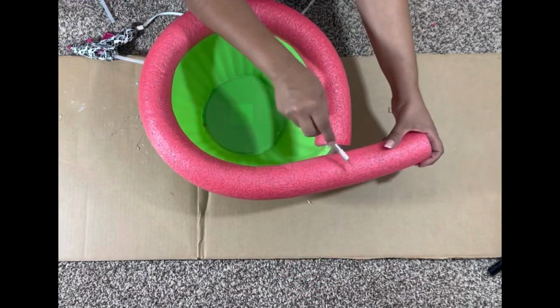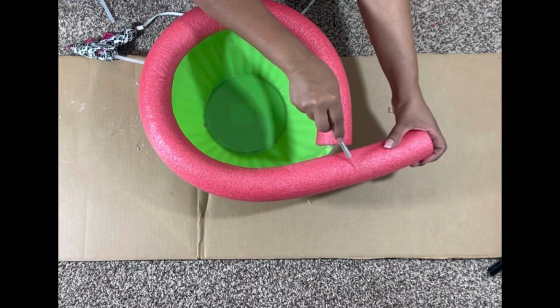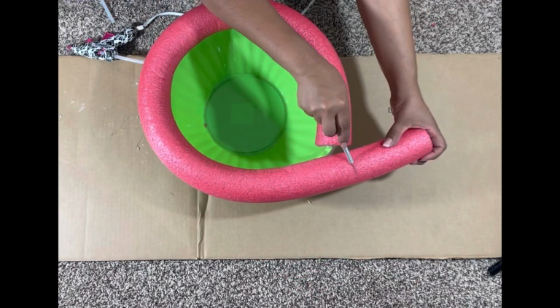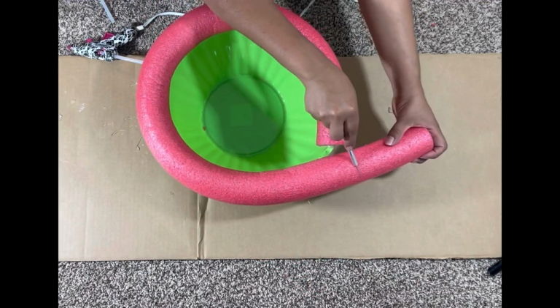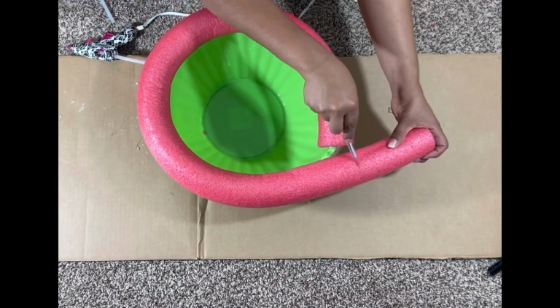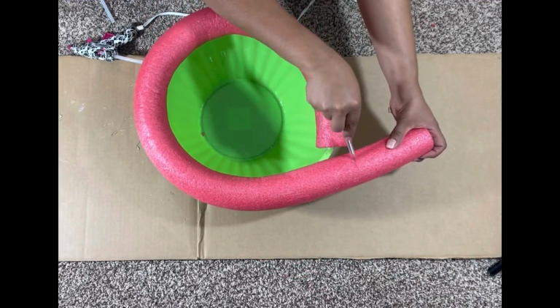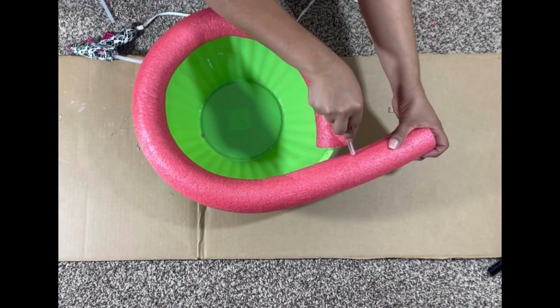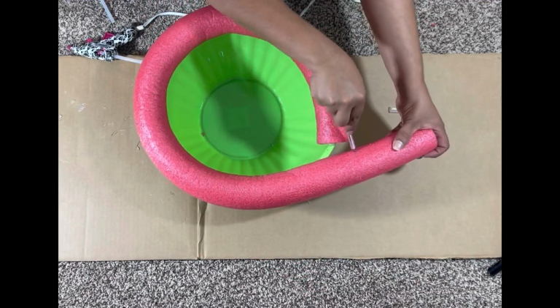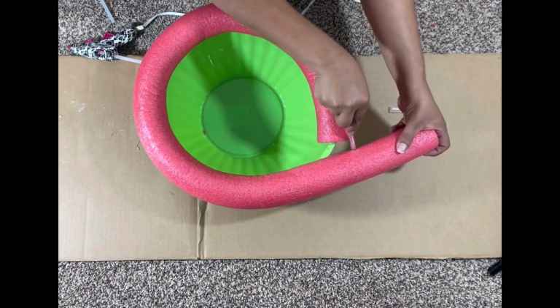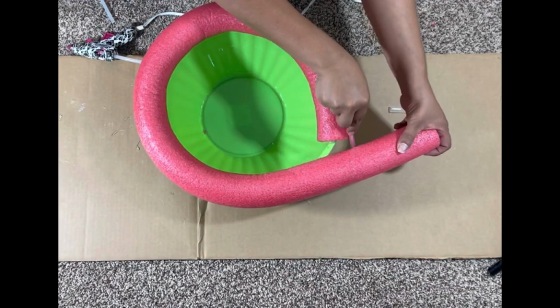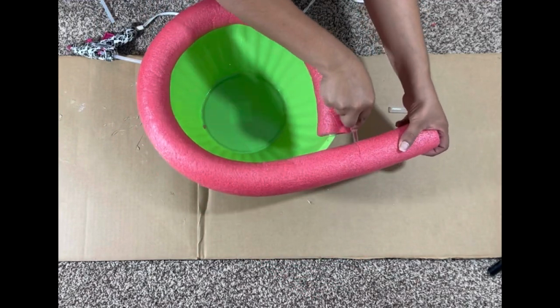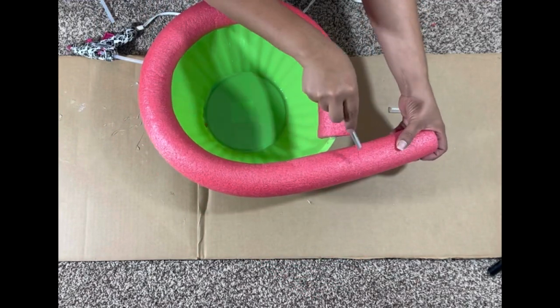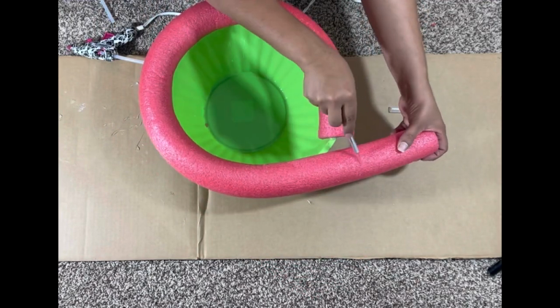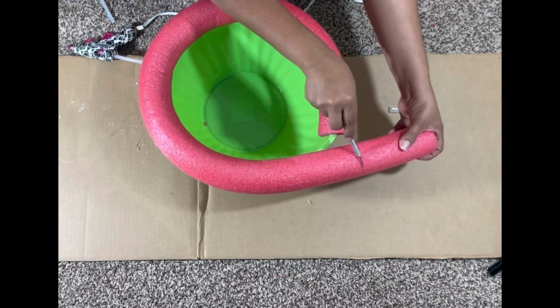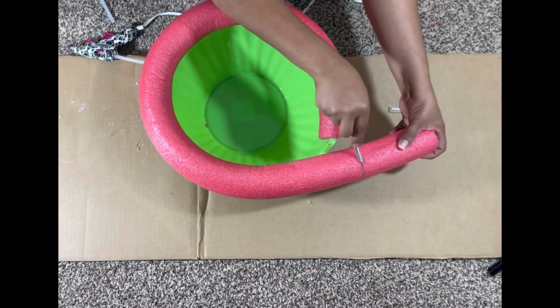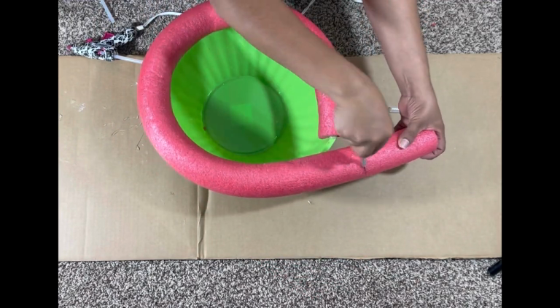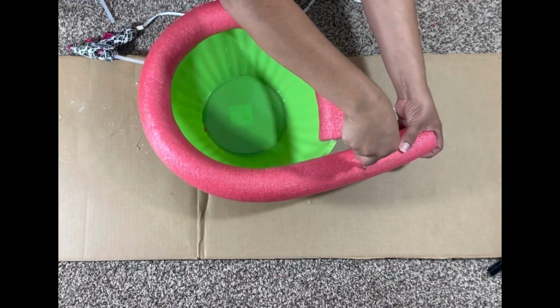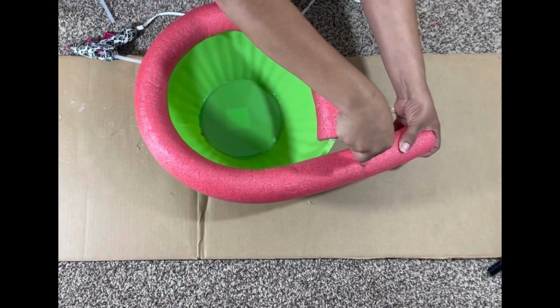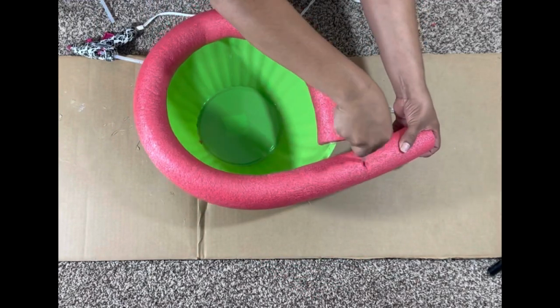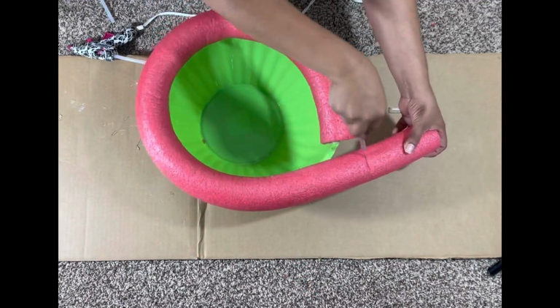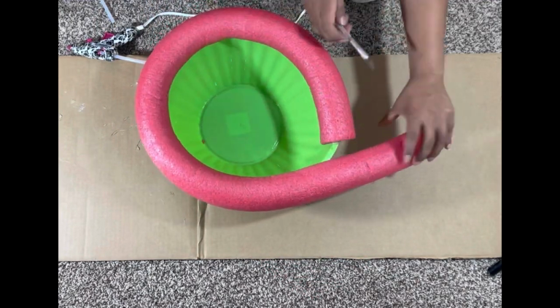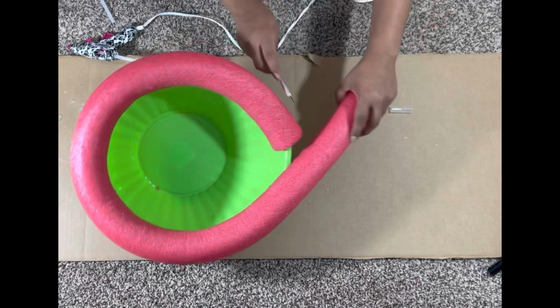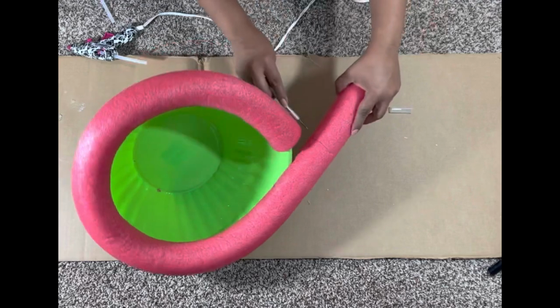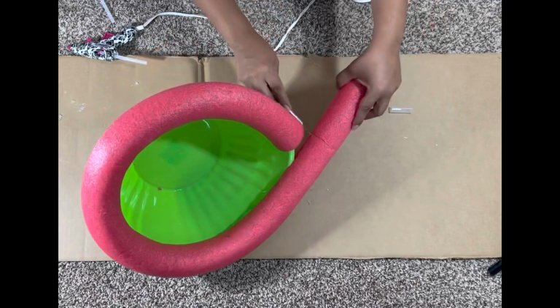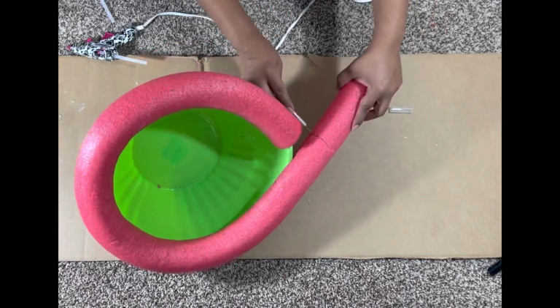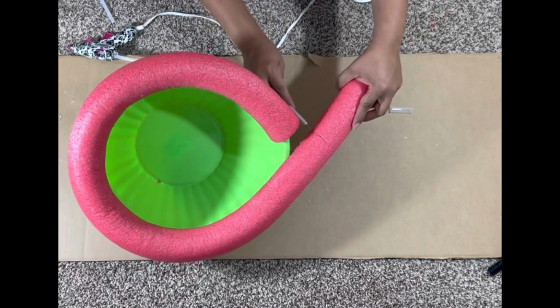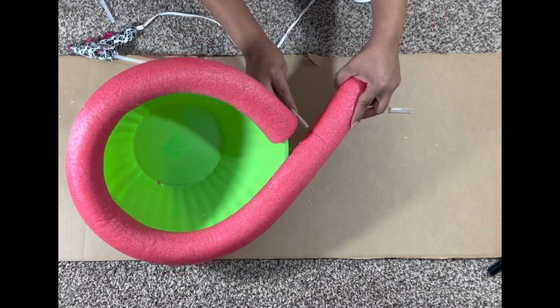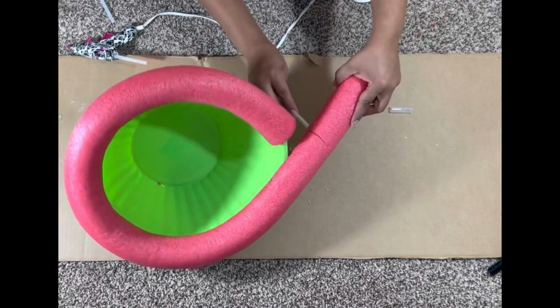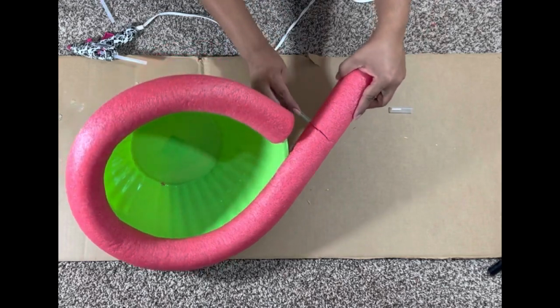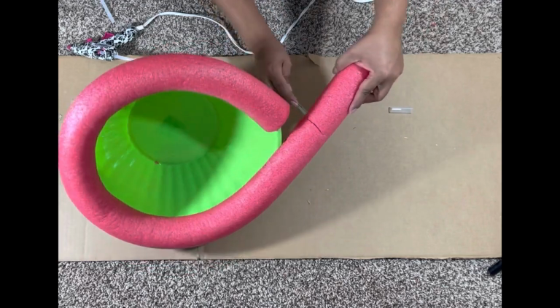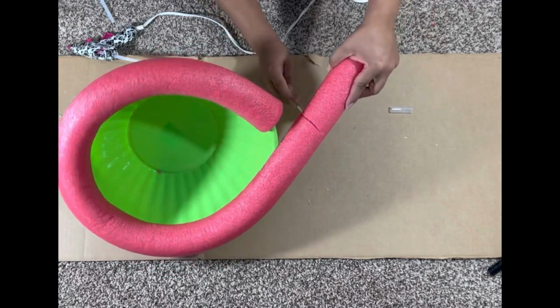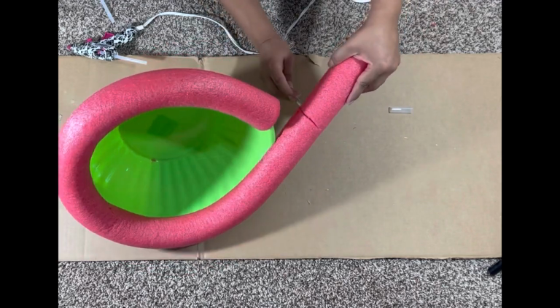Once you get to the end of the pool noodle, cut off the excess and glue the ends together, filling any gaps with hot glue.